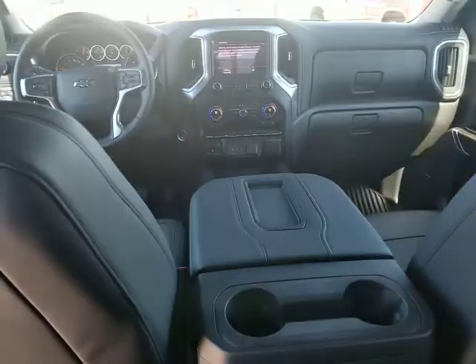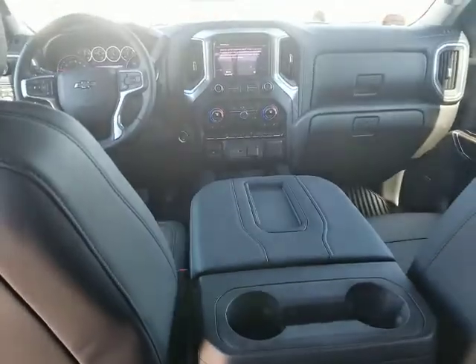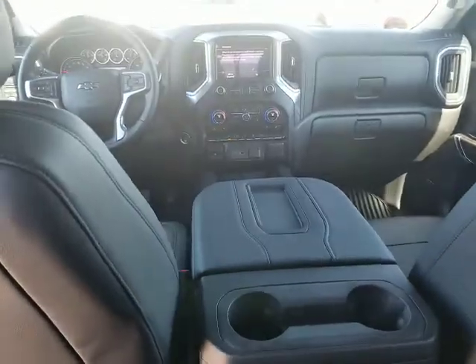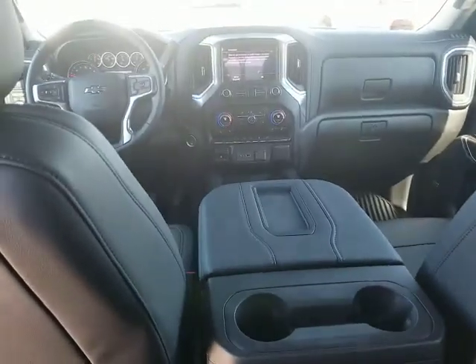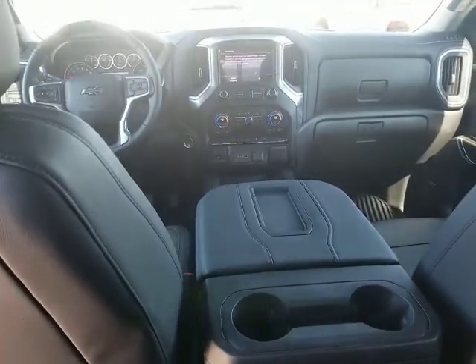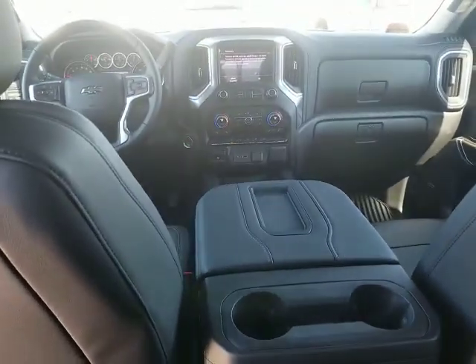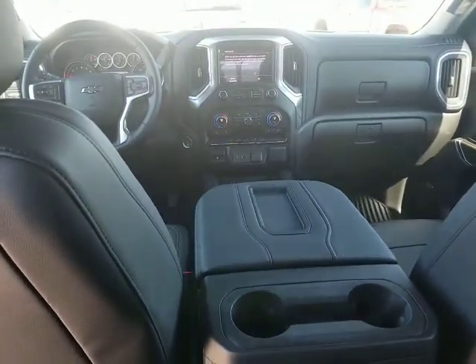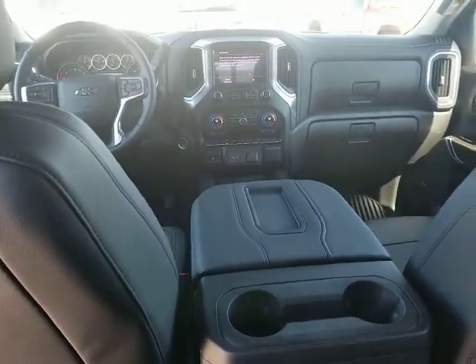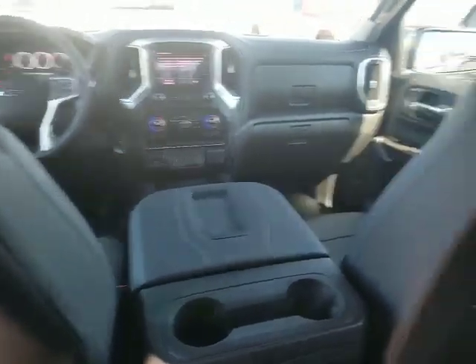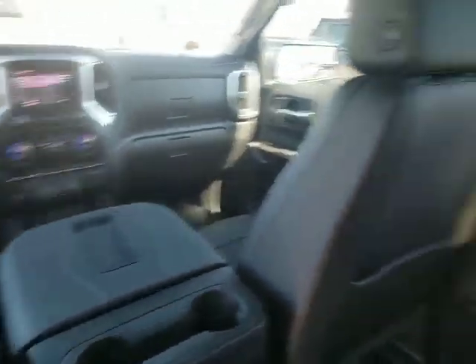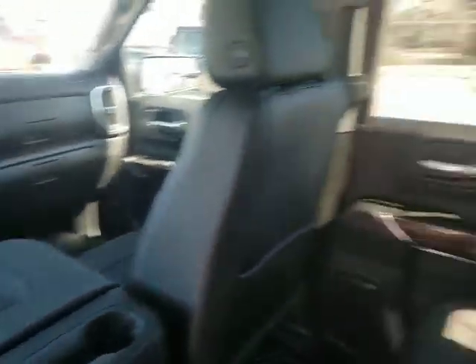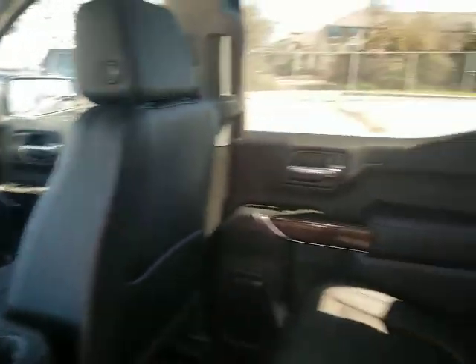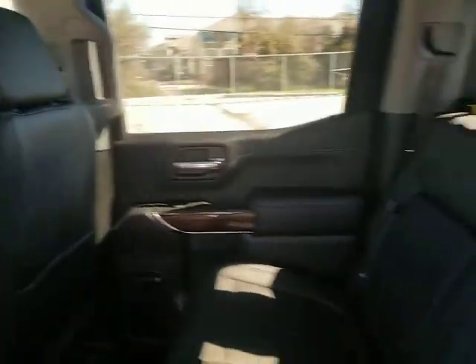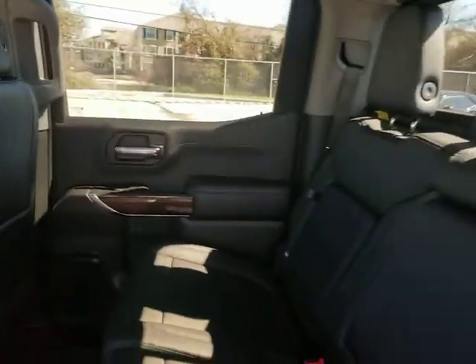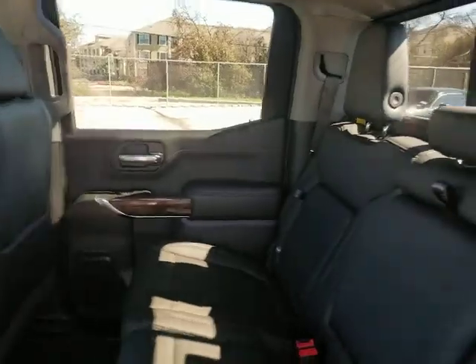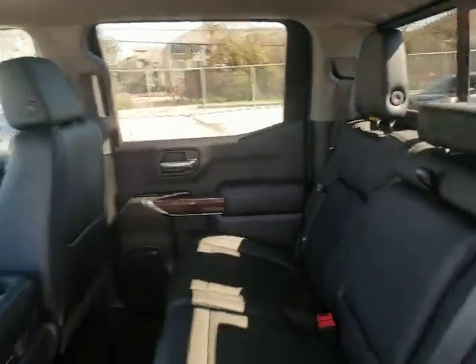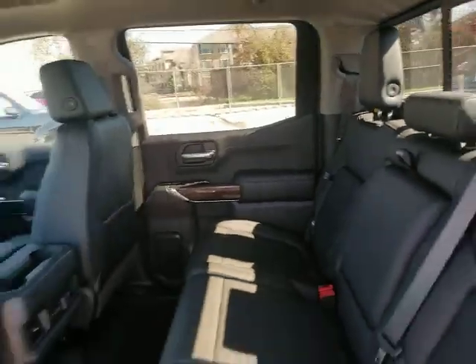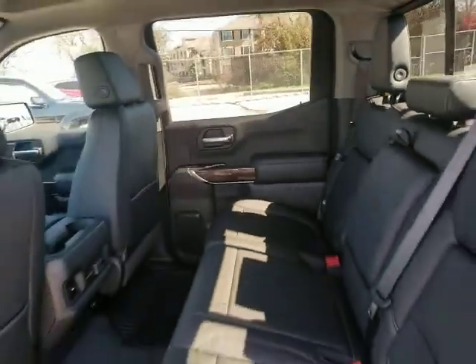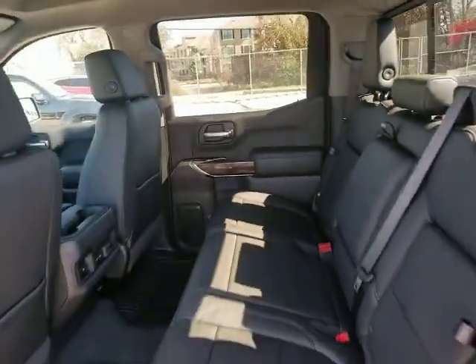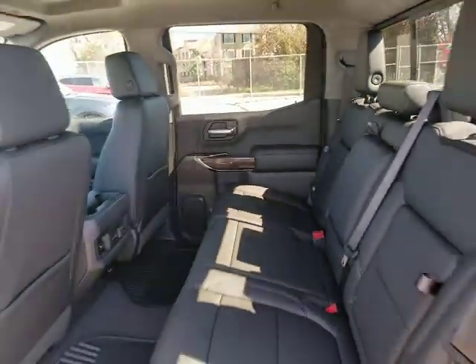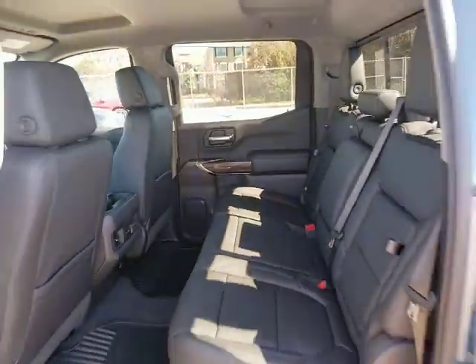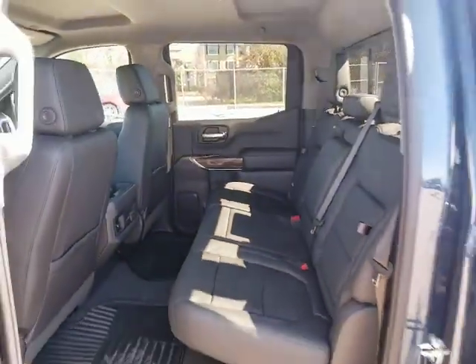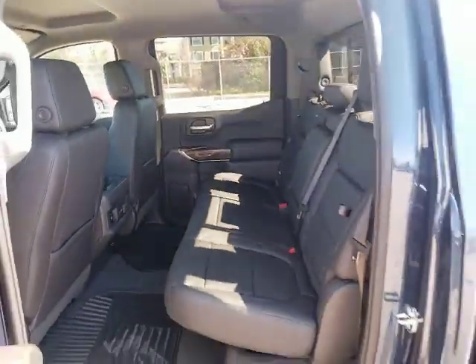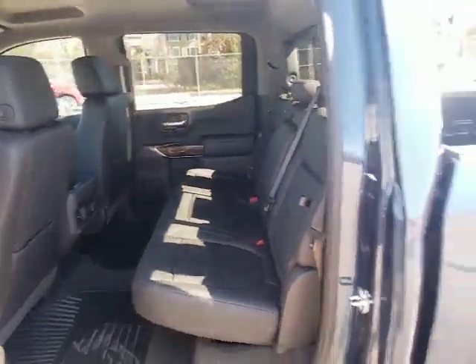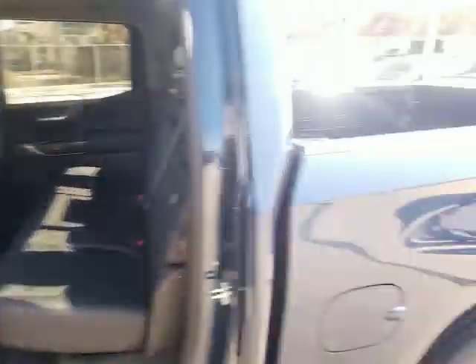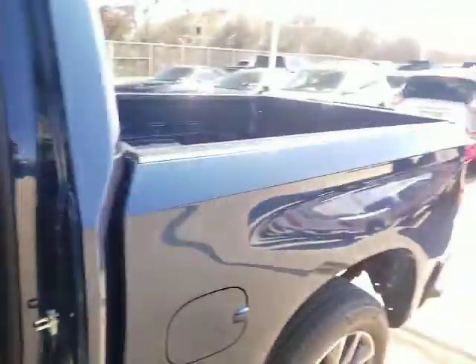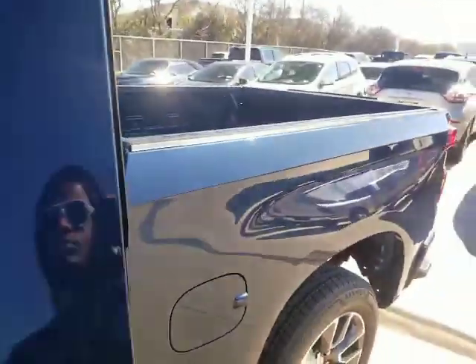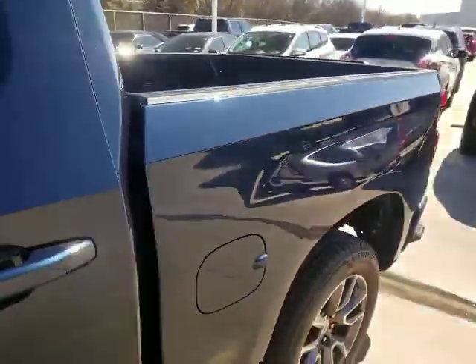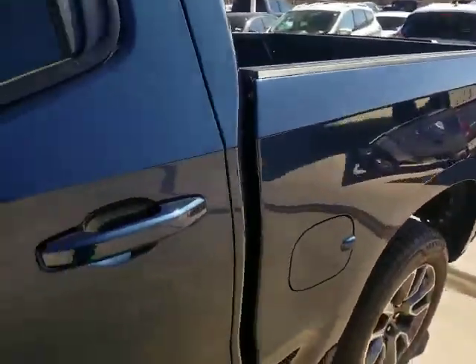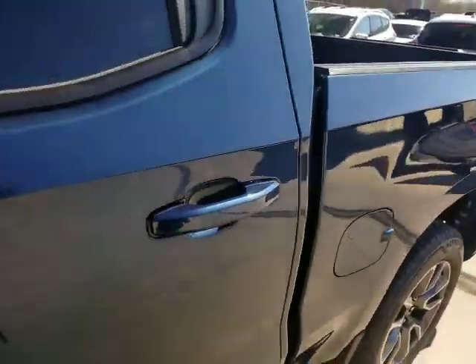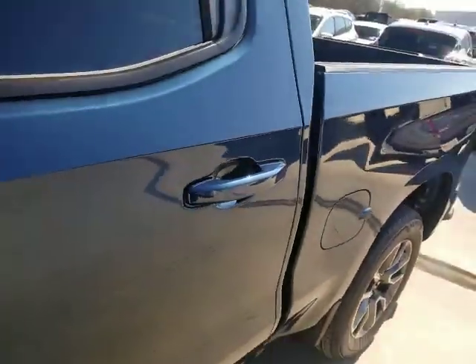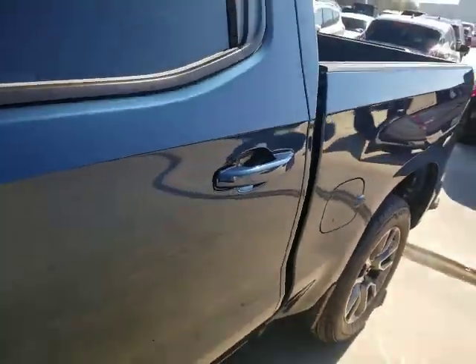AM-FM stereo radio, rear defrost, universal garage door opener, fog lamps. Come take a test drive today.